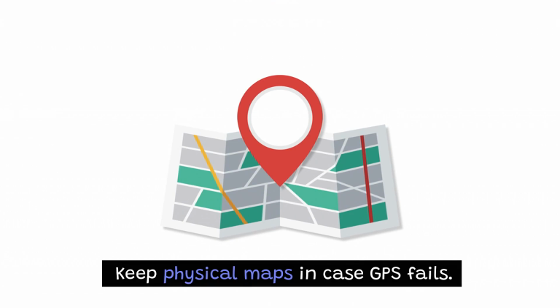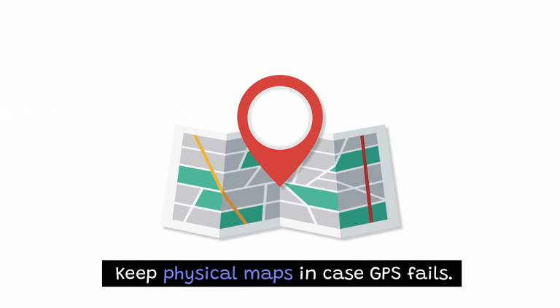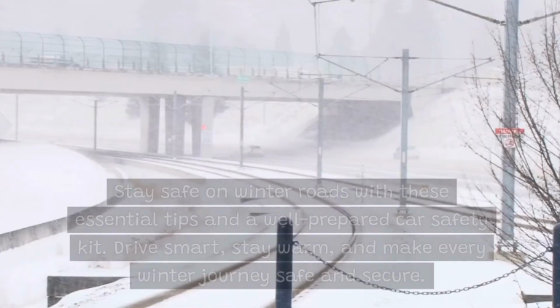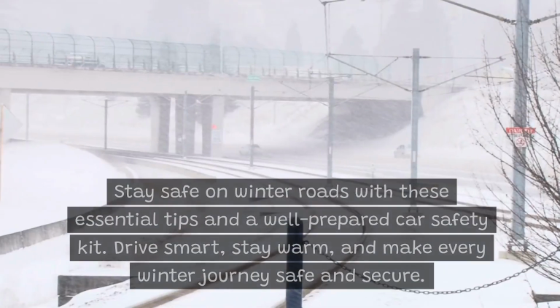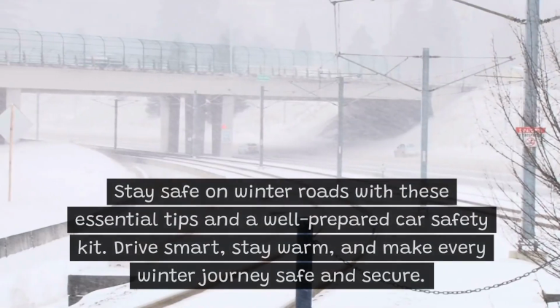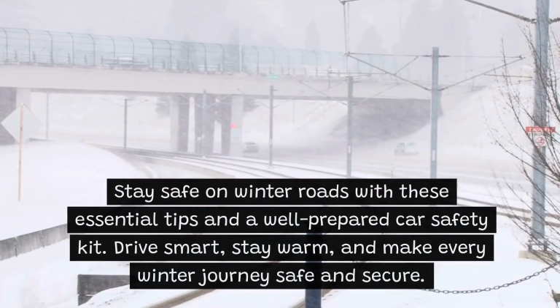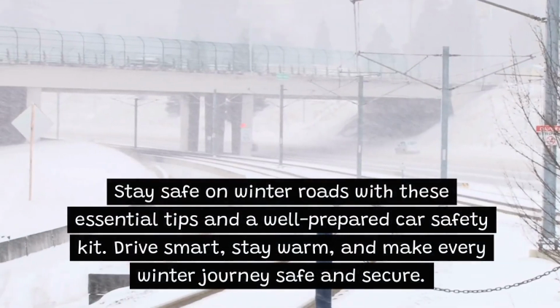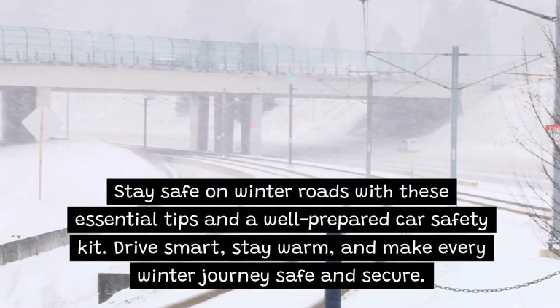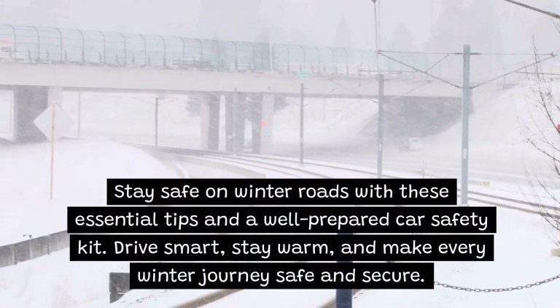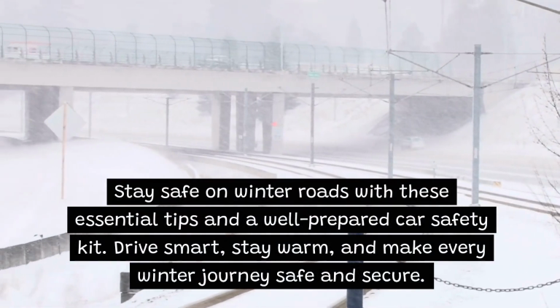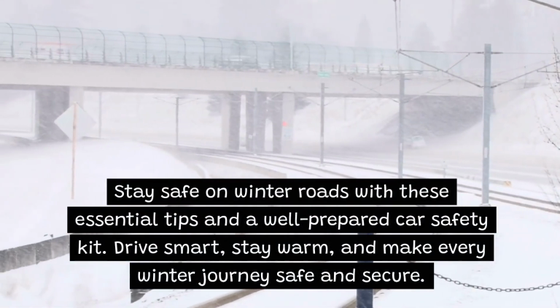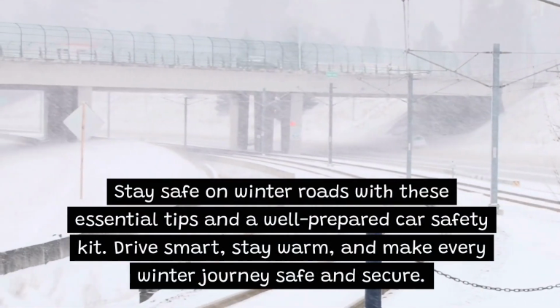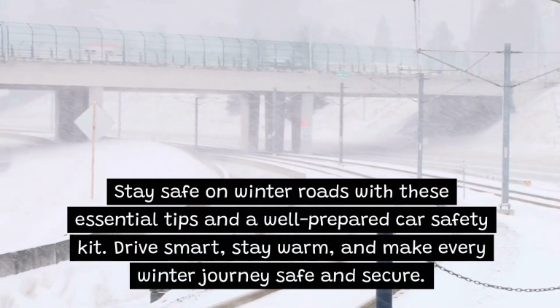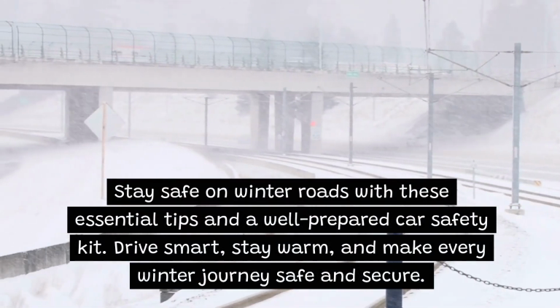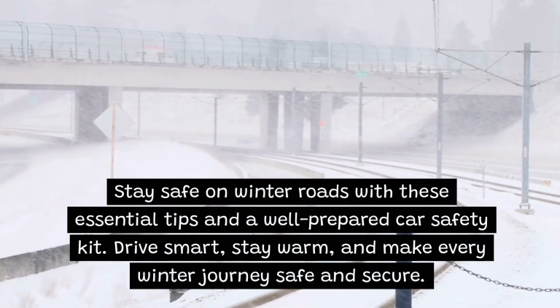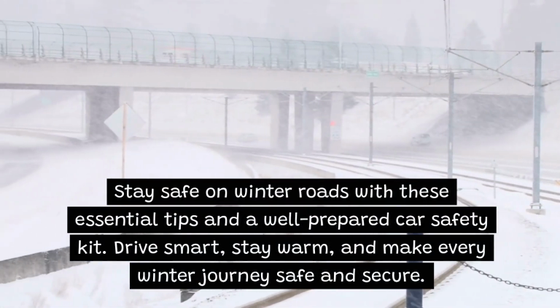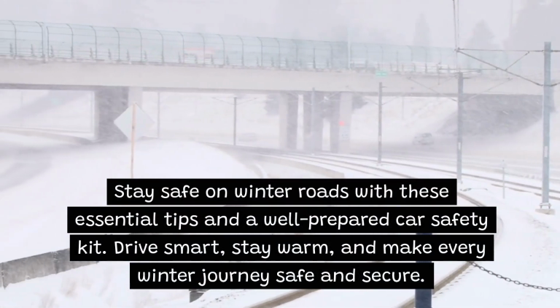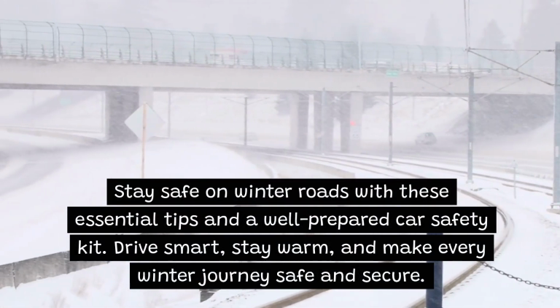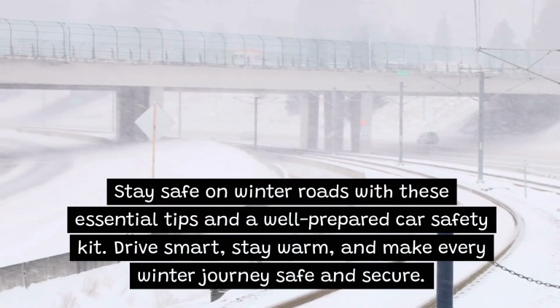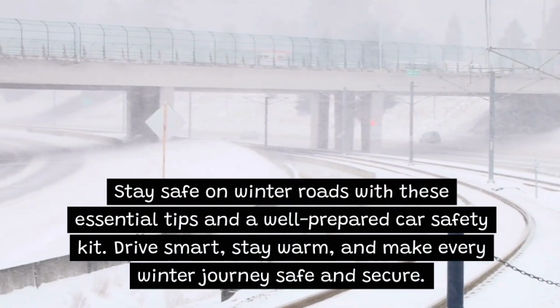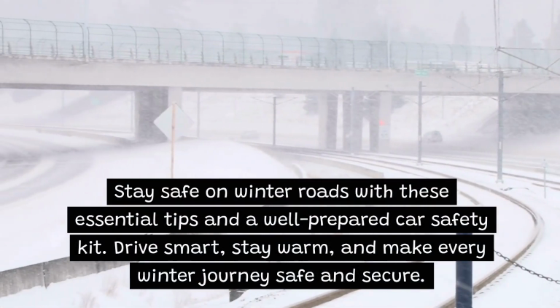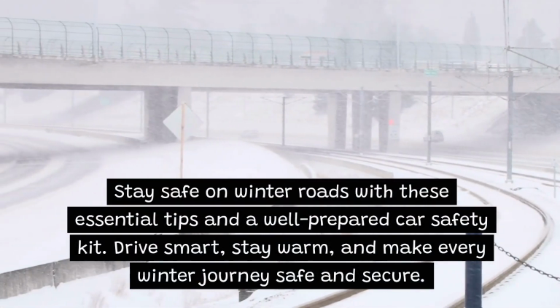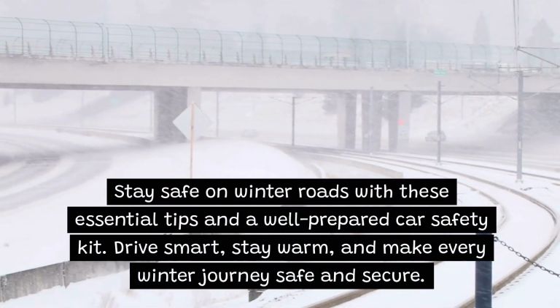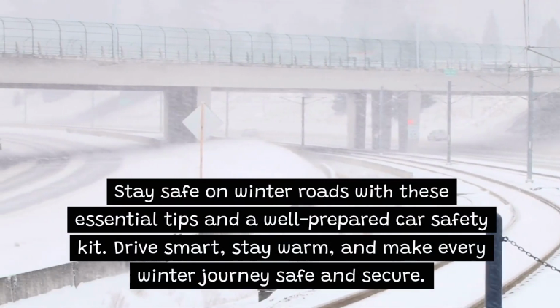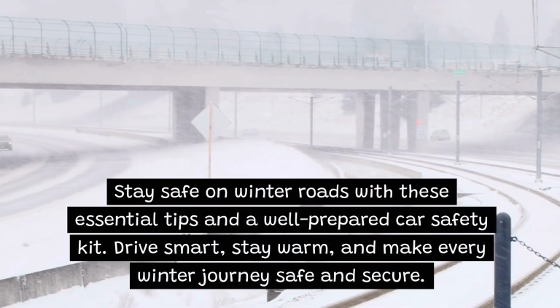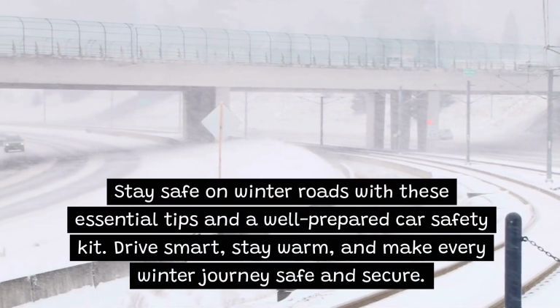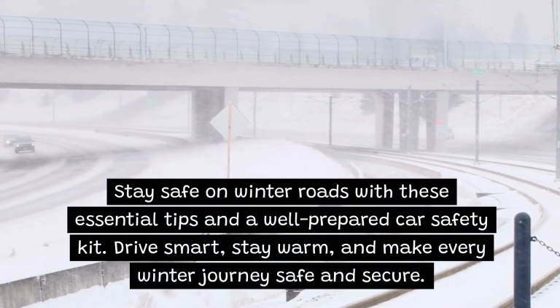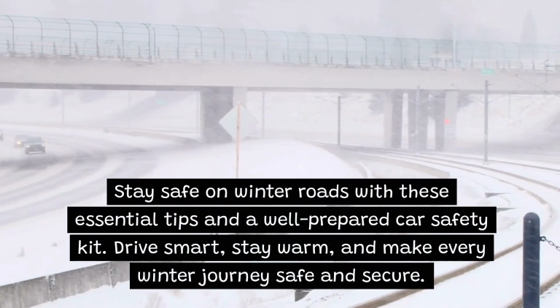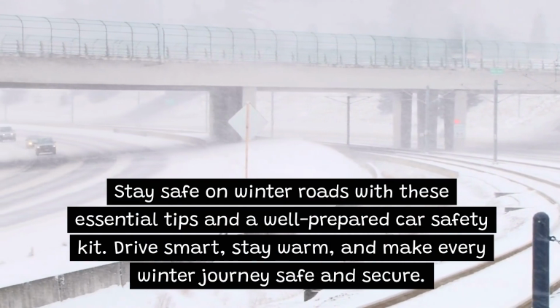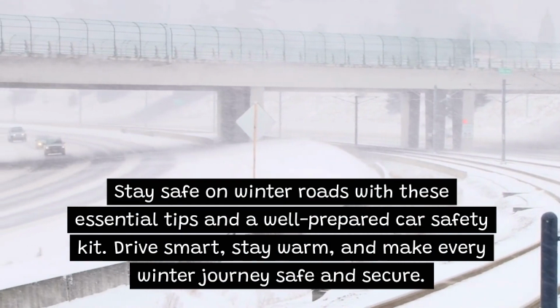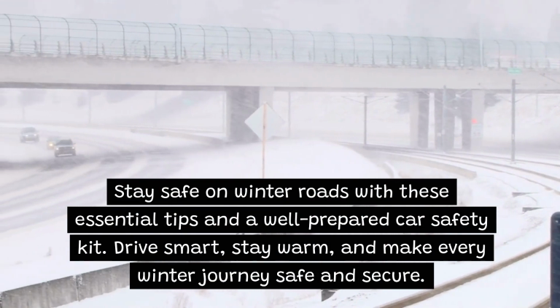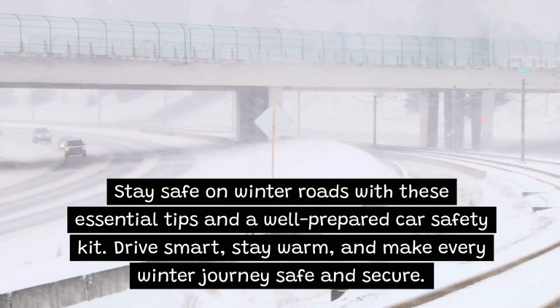Stay safe on winter roads with these essential tips and a well-prepared car safety kit. Drive smart, stay warm, and make every winter journey safe and secure.